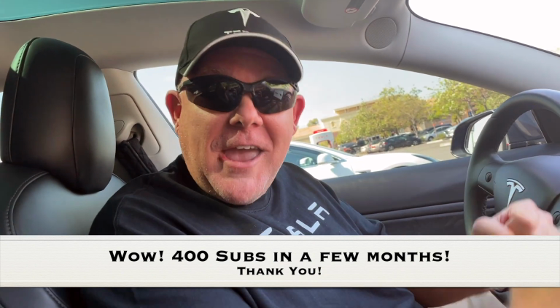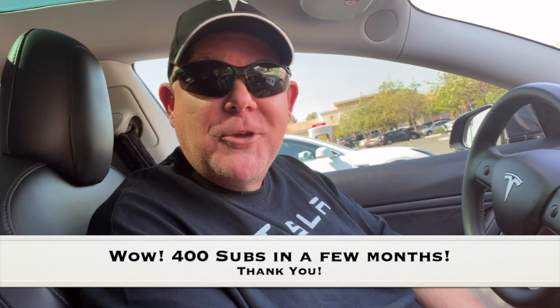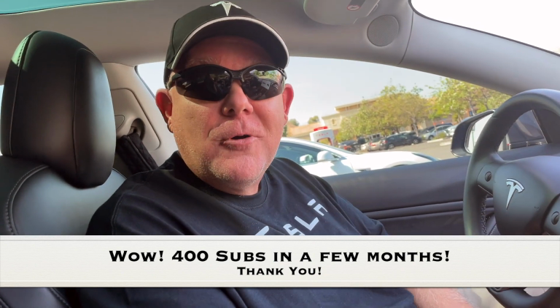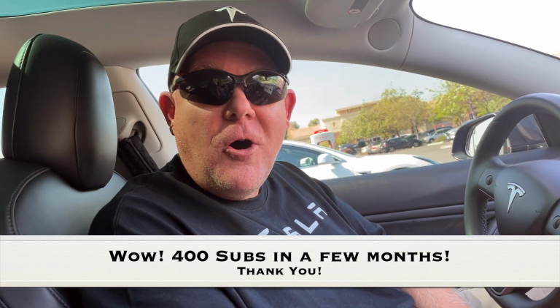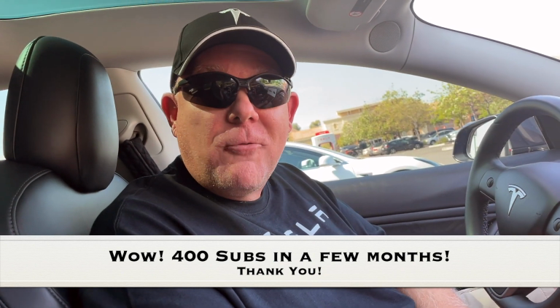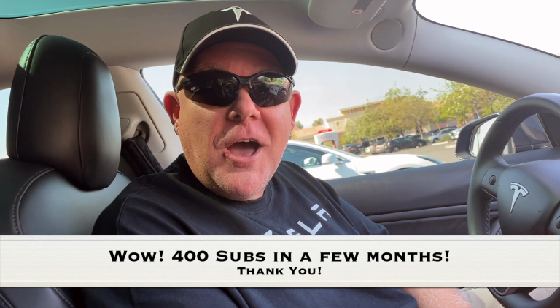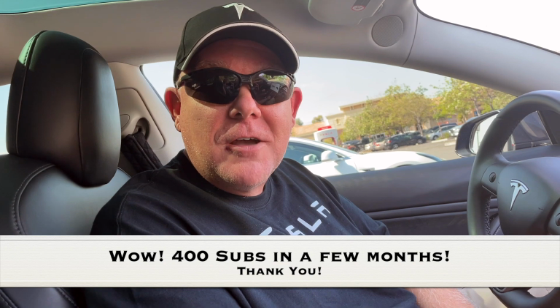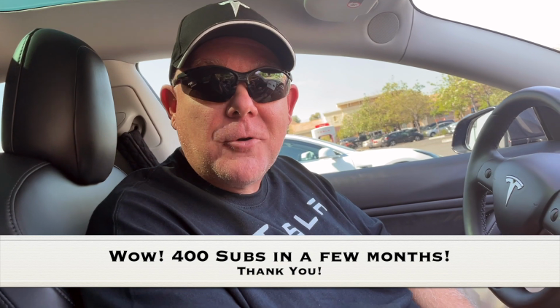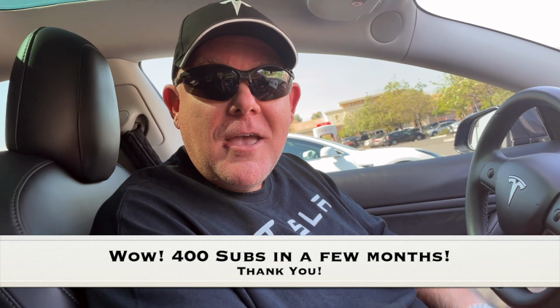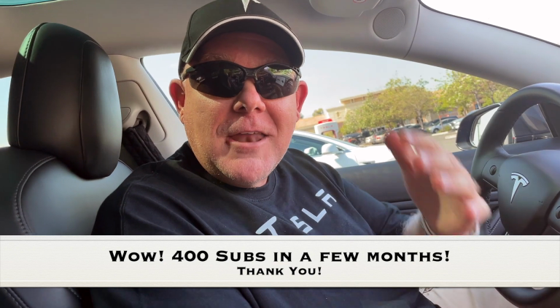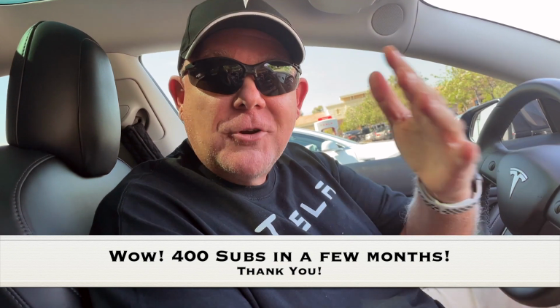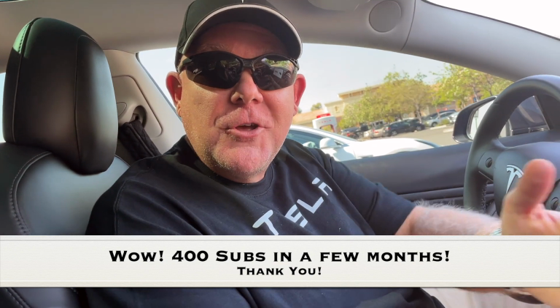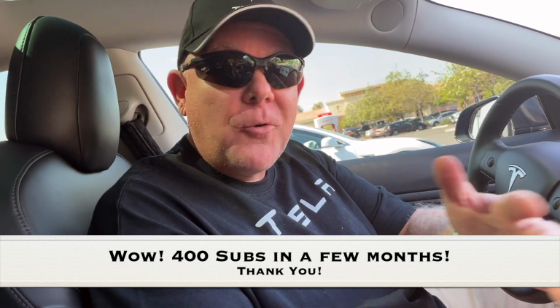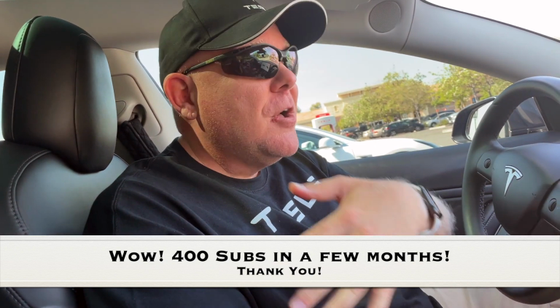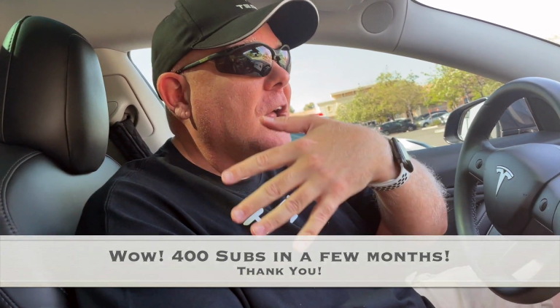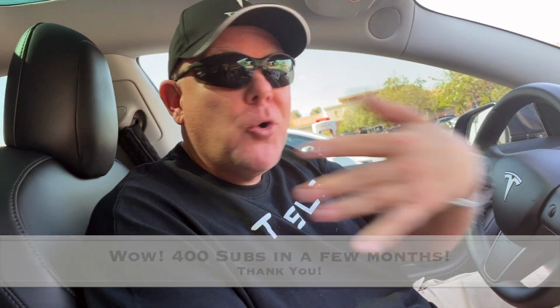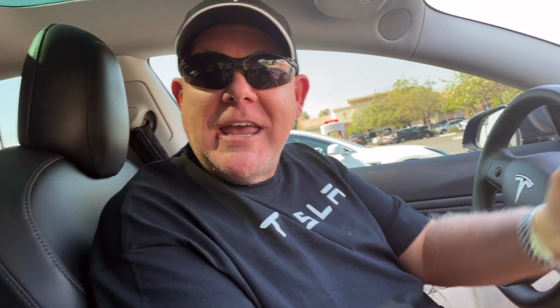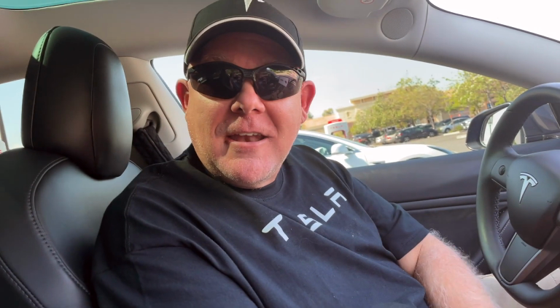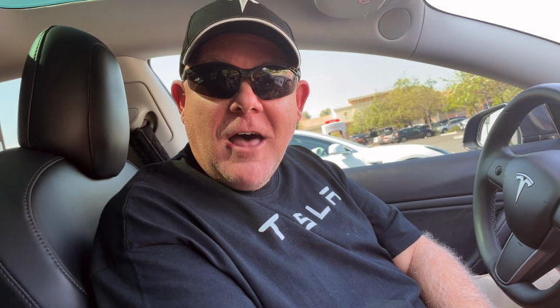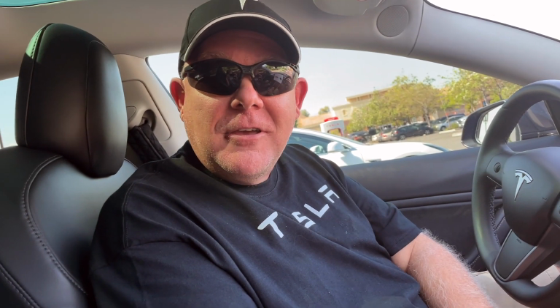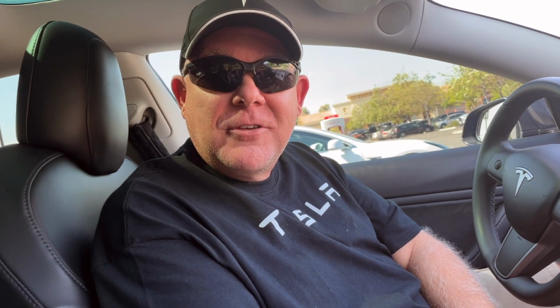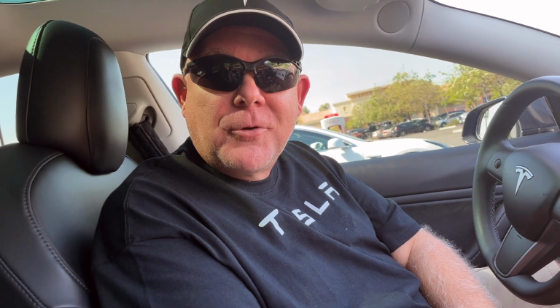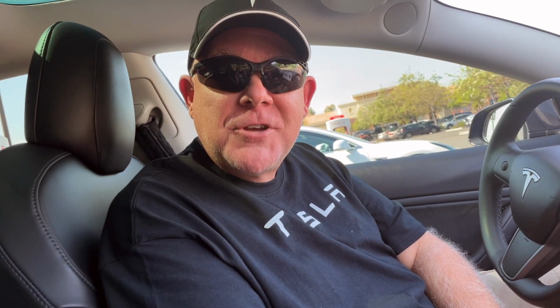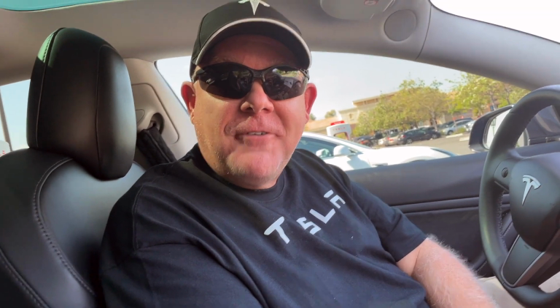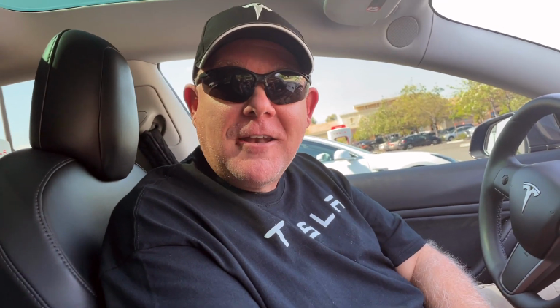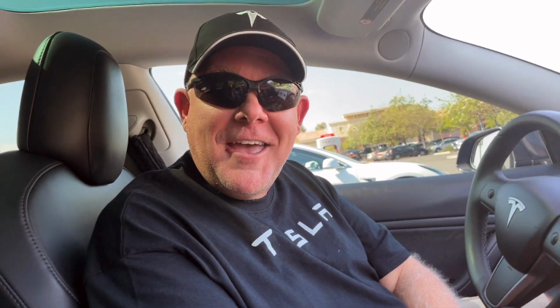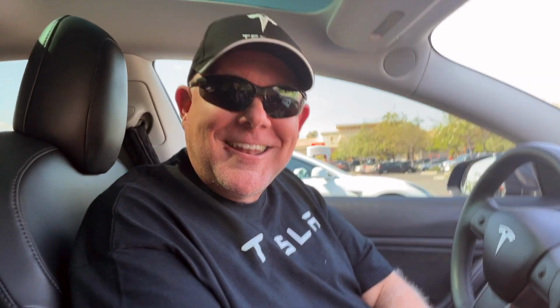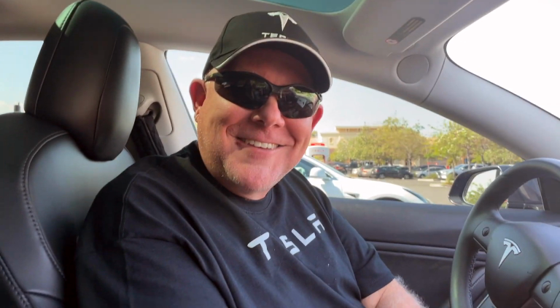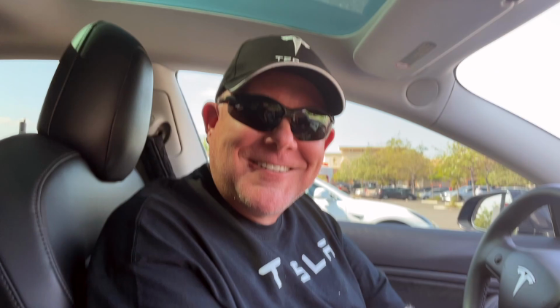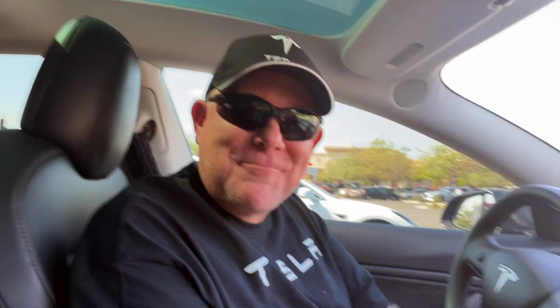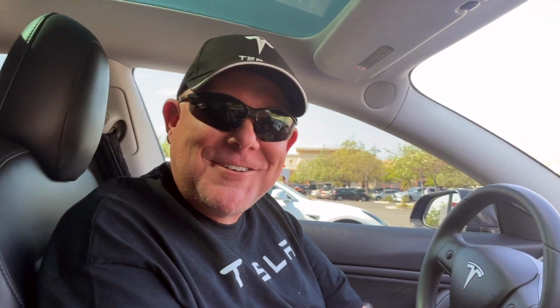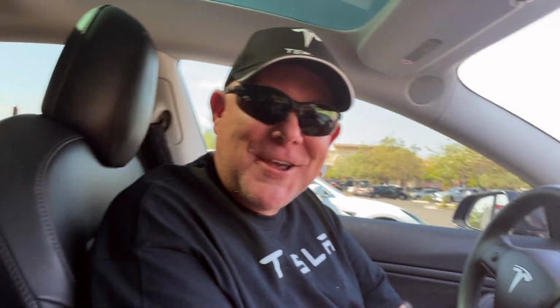Thank you, all 400 of you. If you're new, join in on the subscription fun at Tesla Tips and Trips.